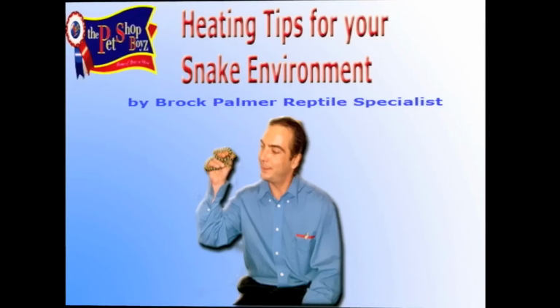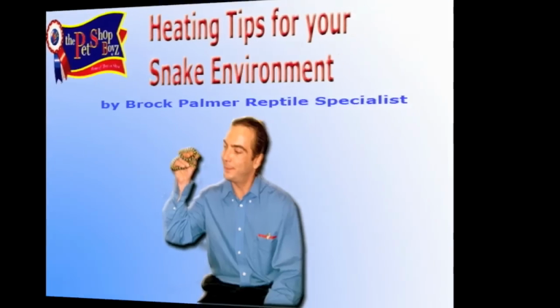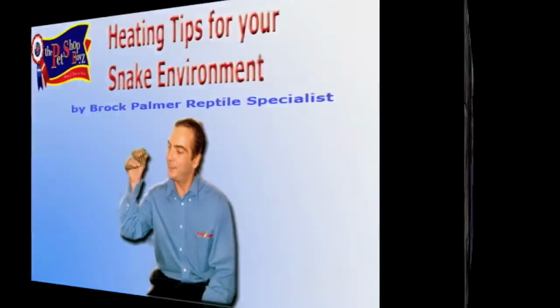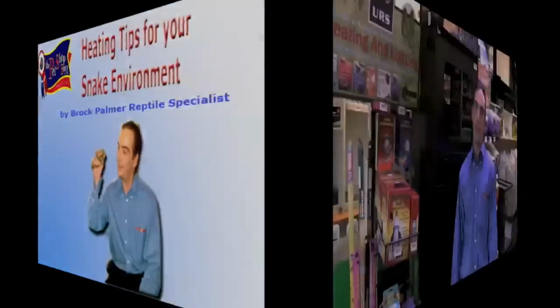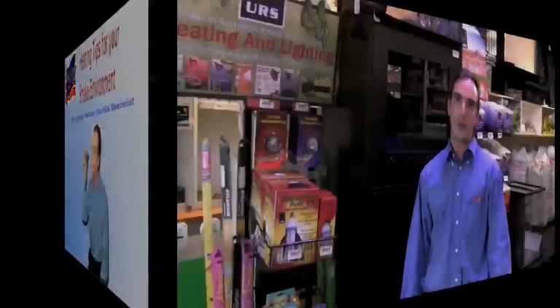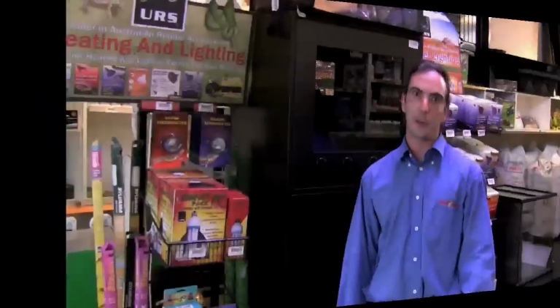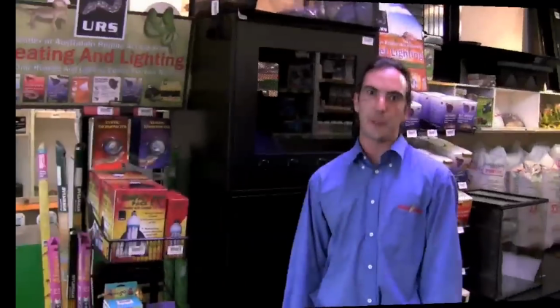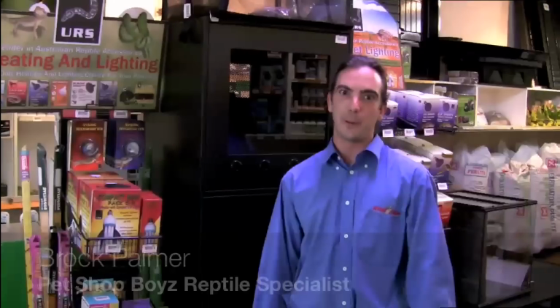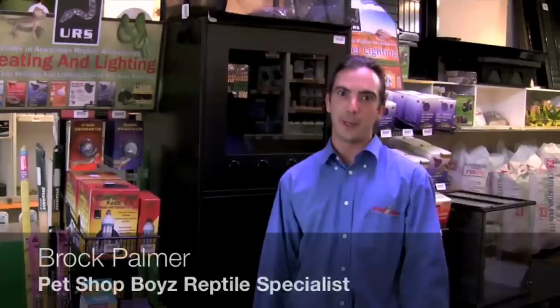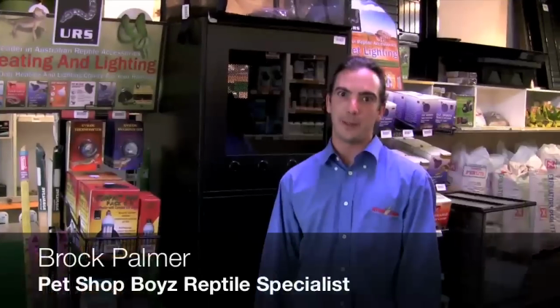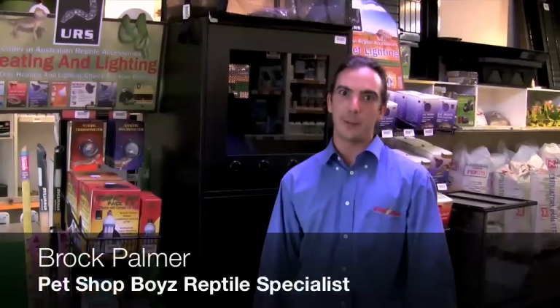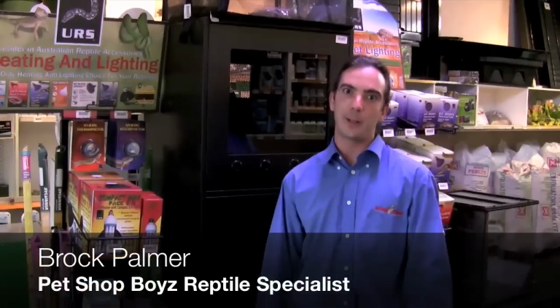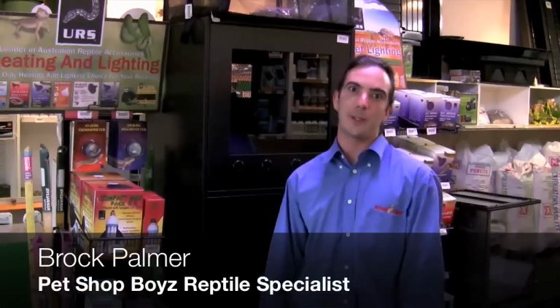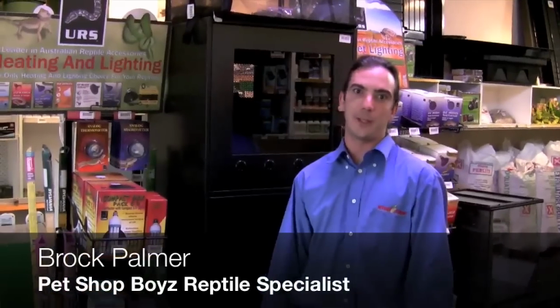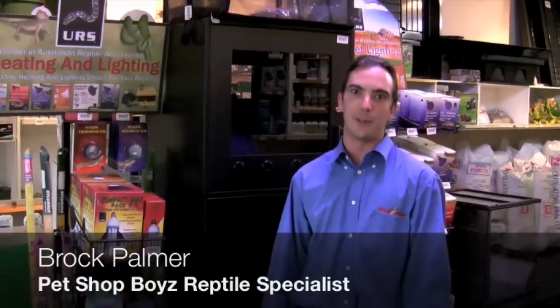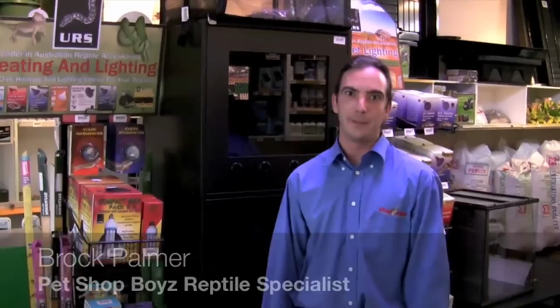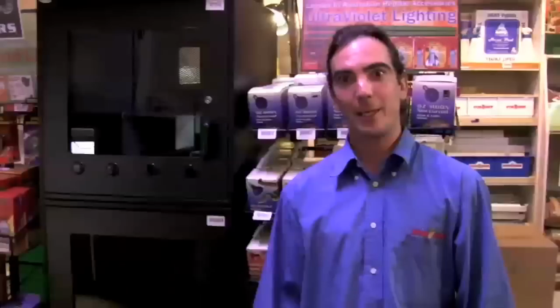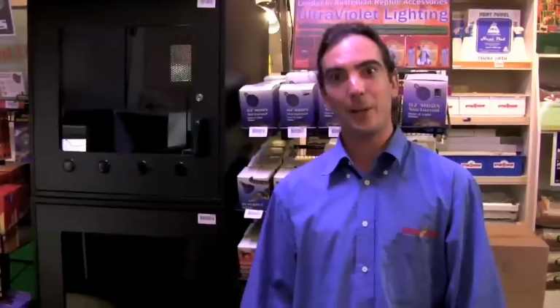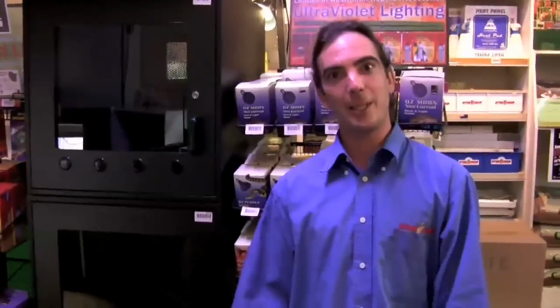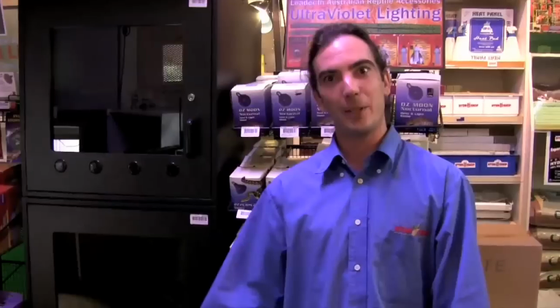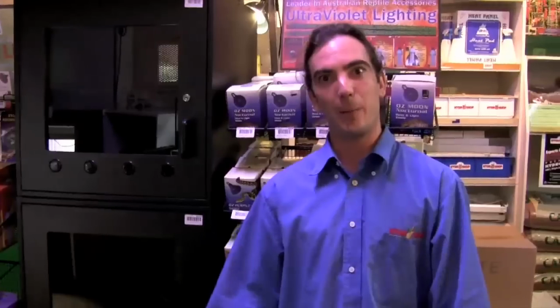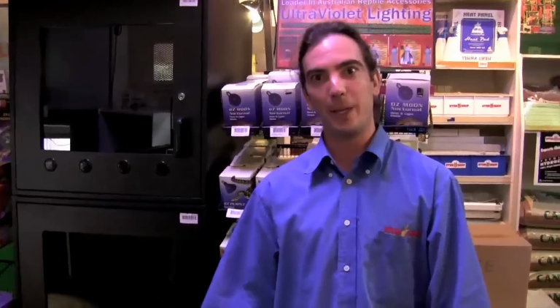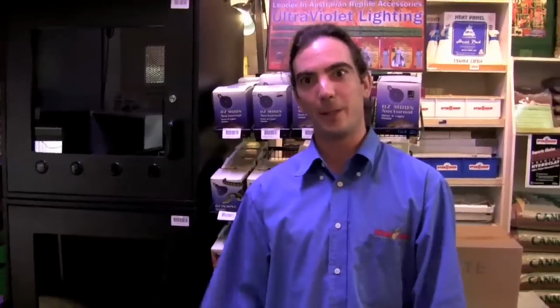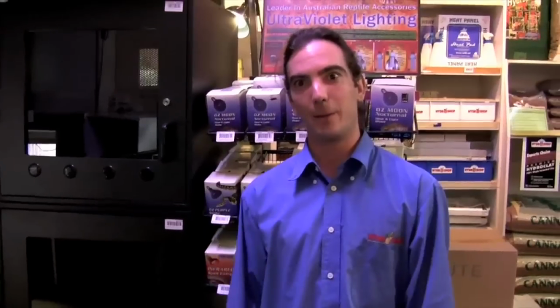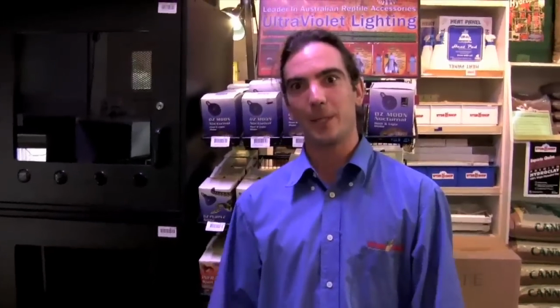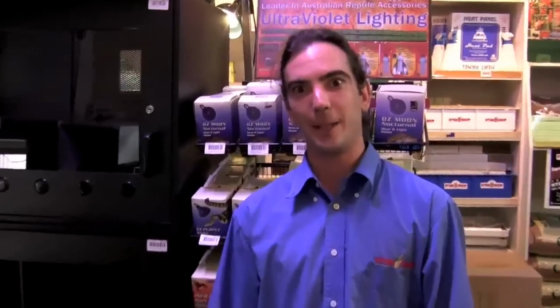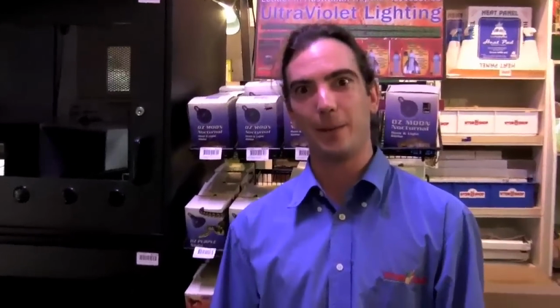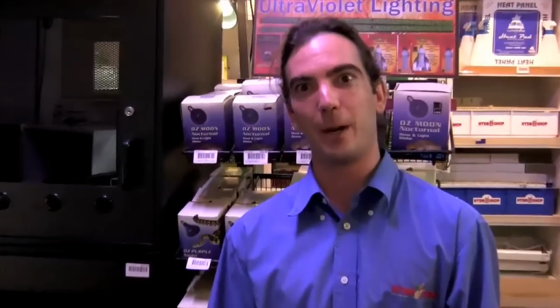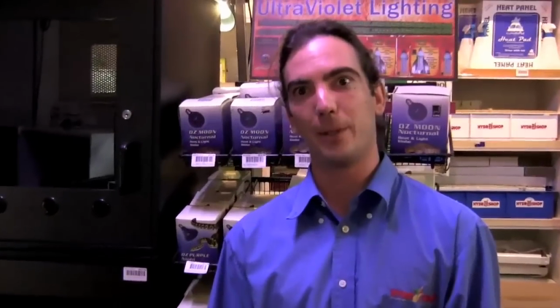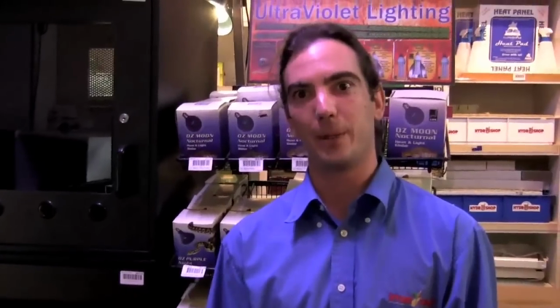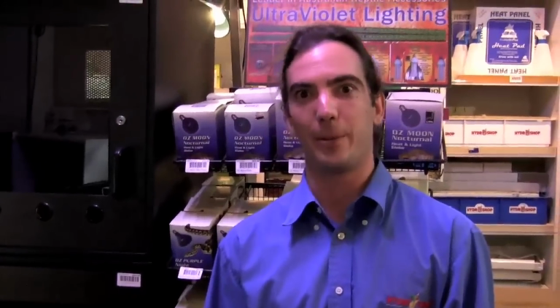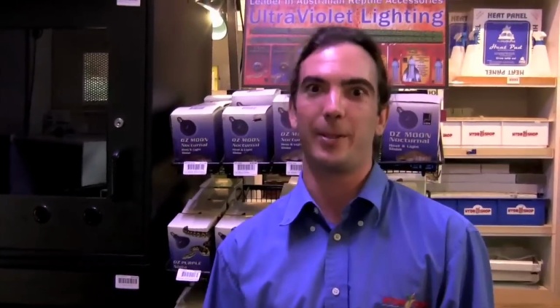Hi, I'm Brock from the Pet Shop Boys Warners Bay, the reptile specialty store. Today I'd like to give you some helpful hints on snakes' environmental temperatures.